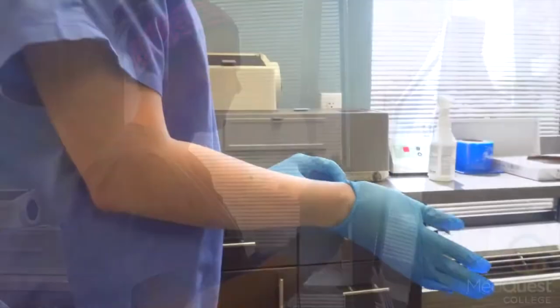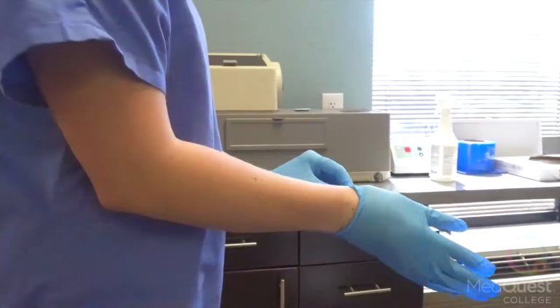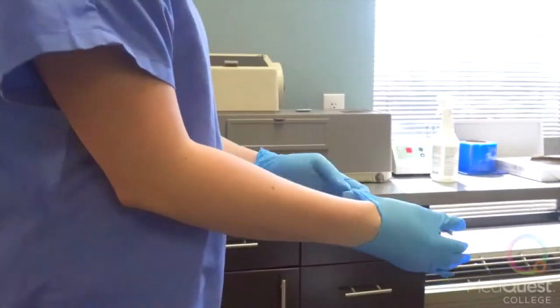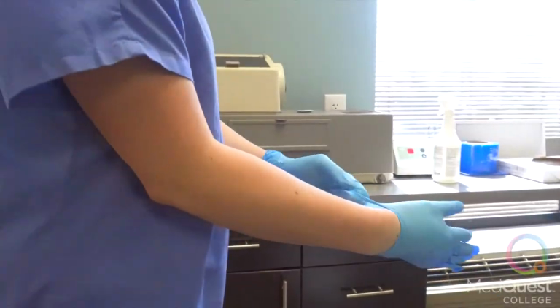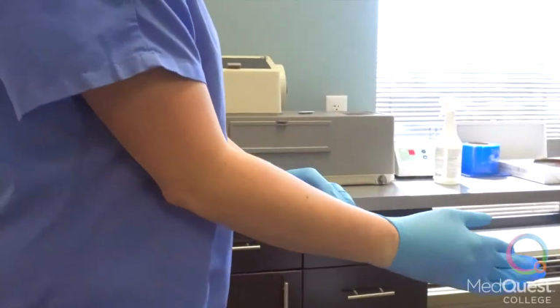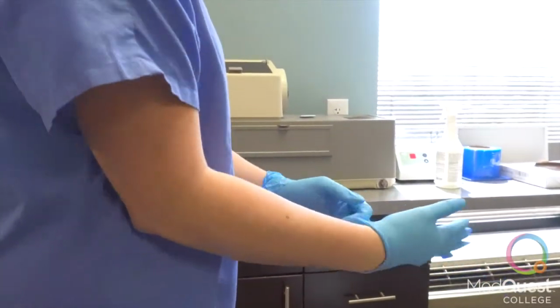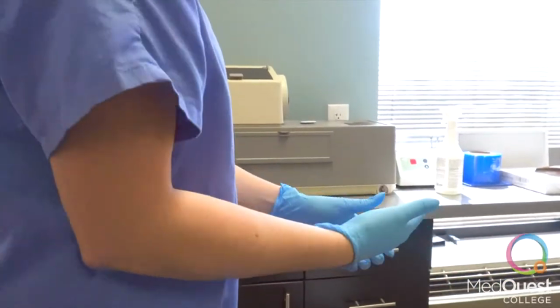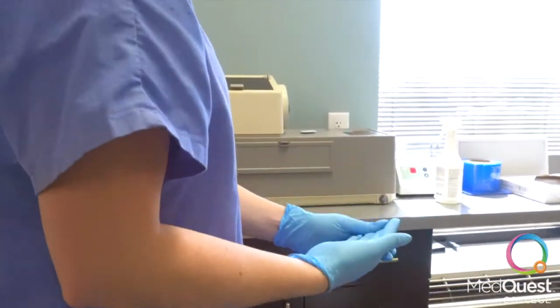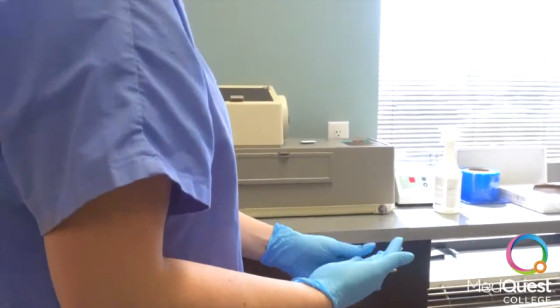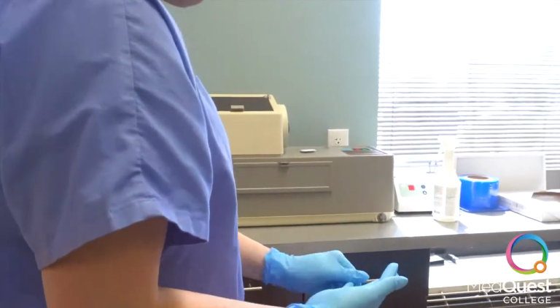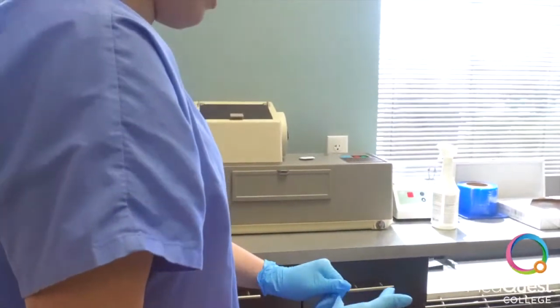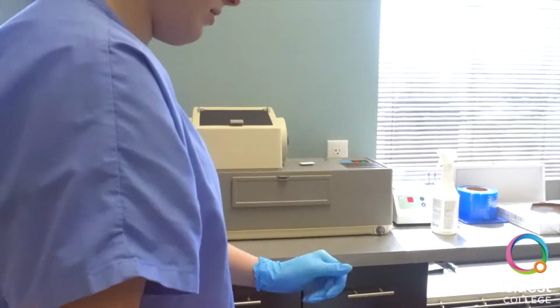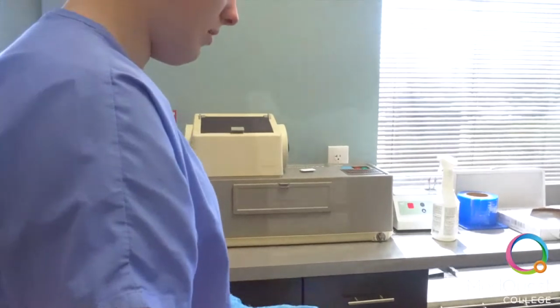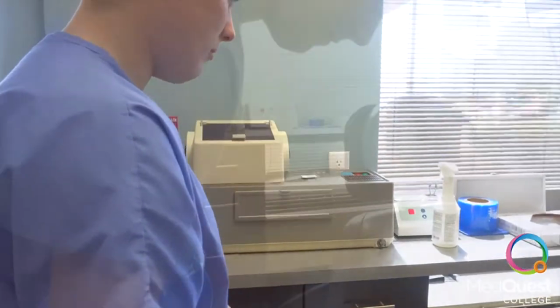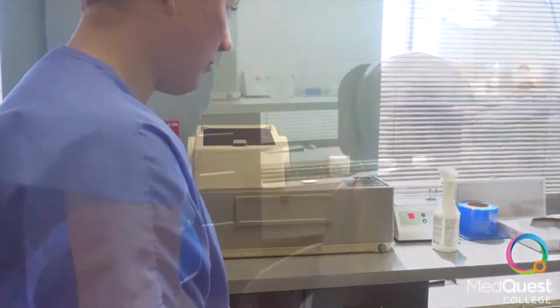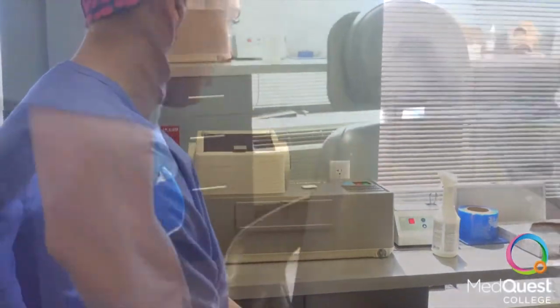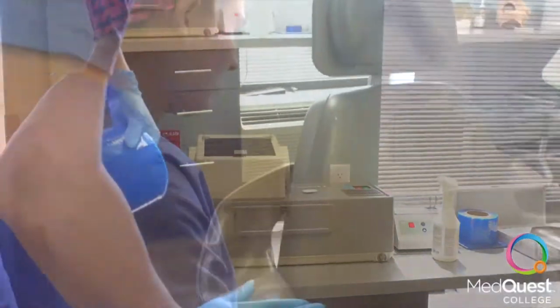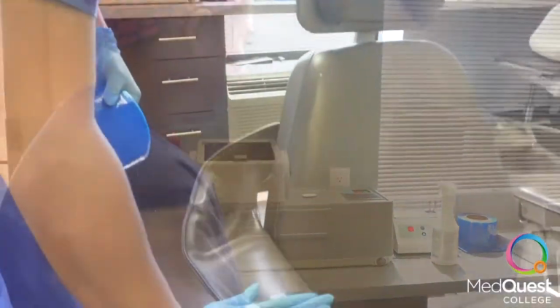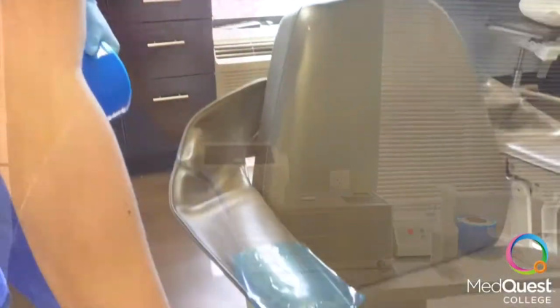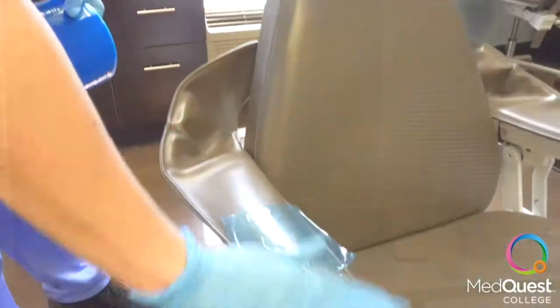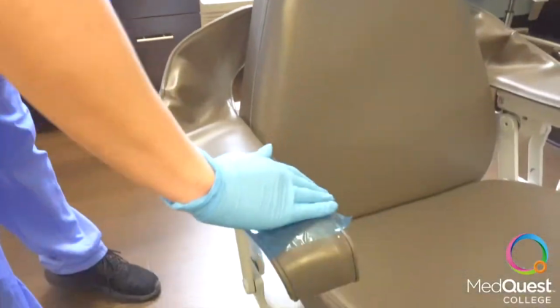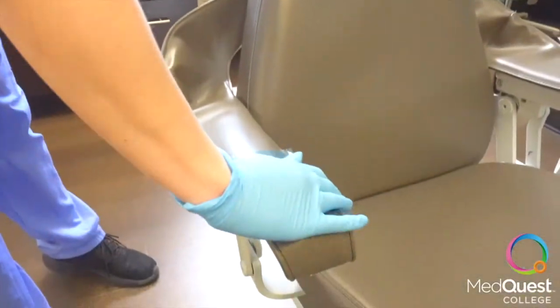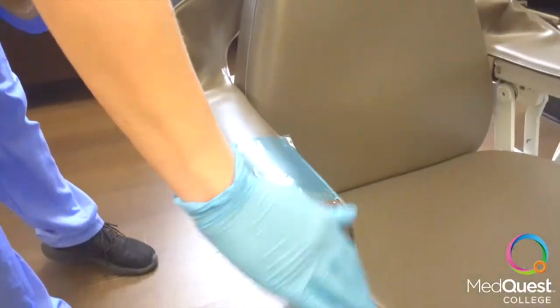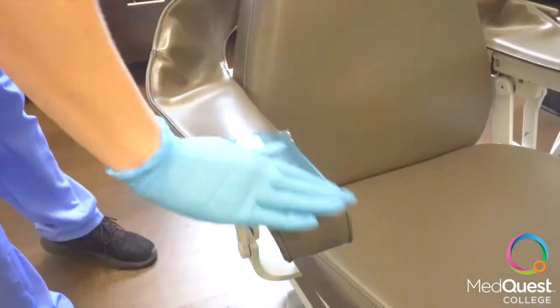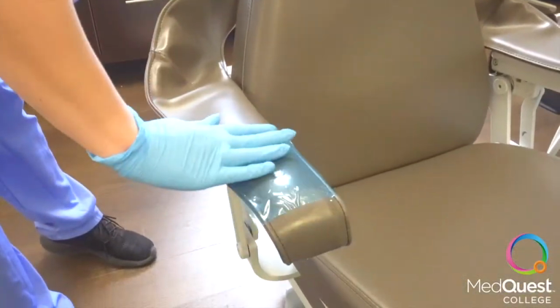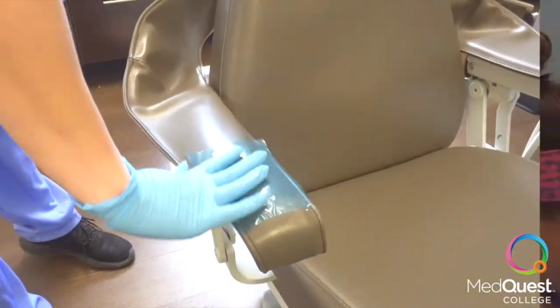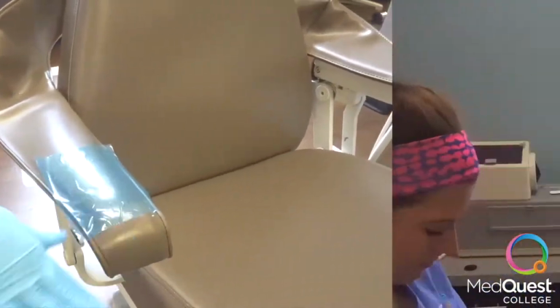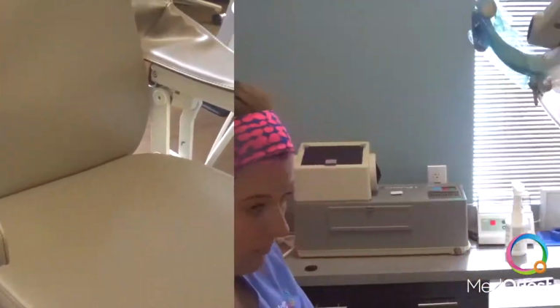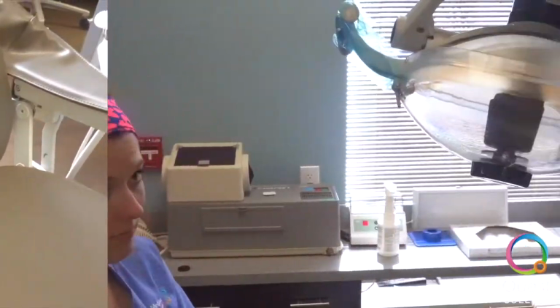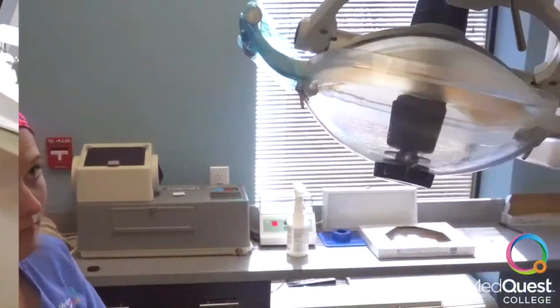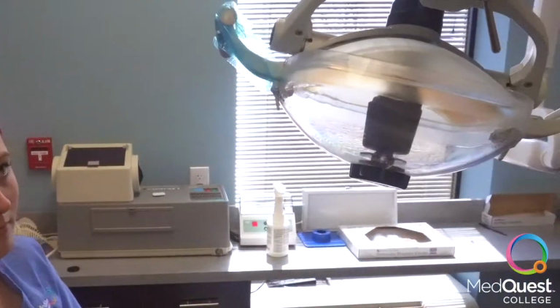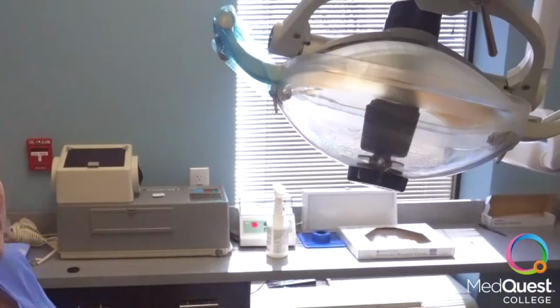First, prep the operatory room by putting on your gloves and taping the areas that may be used during the appointment.